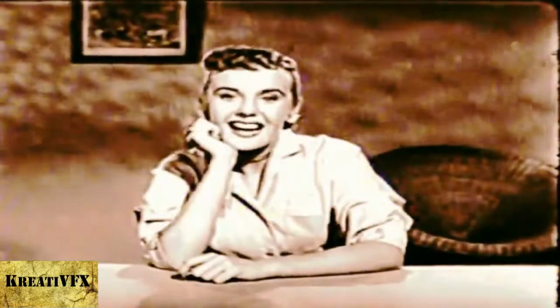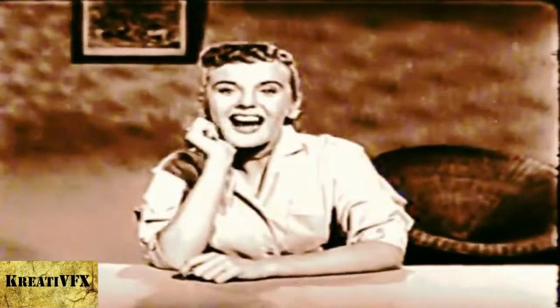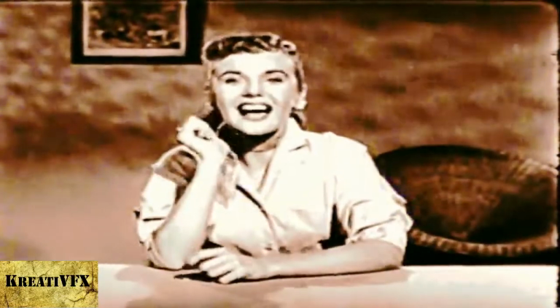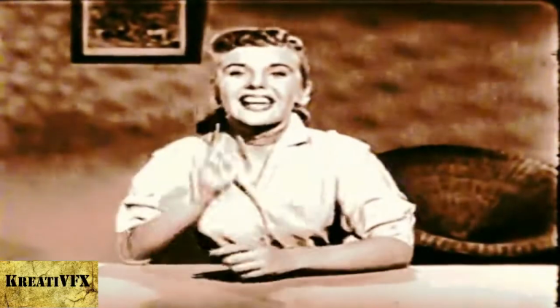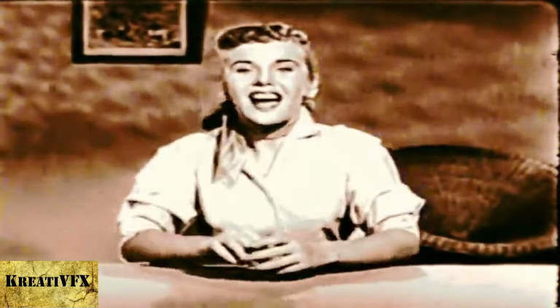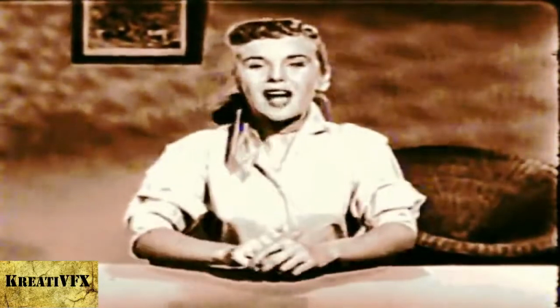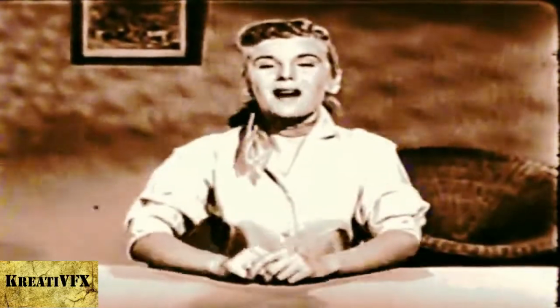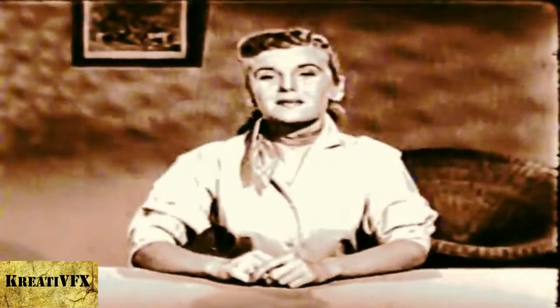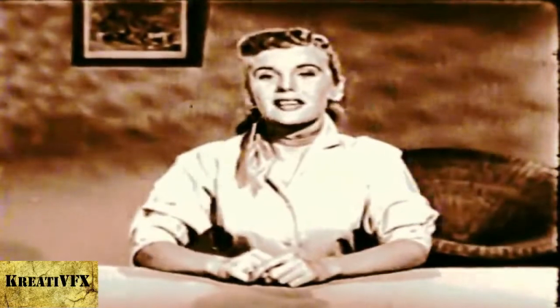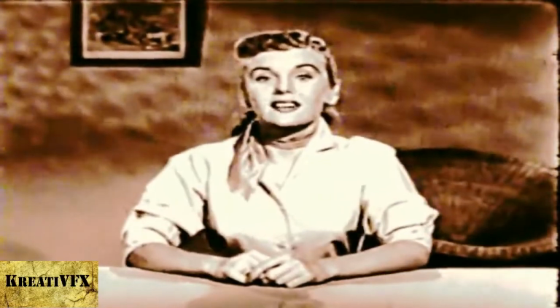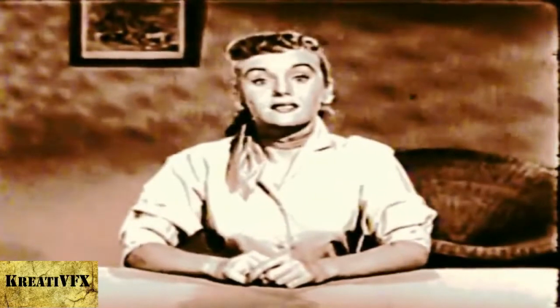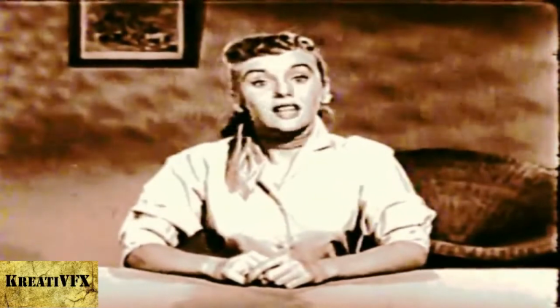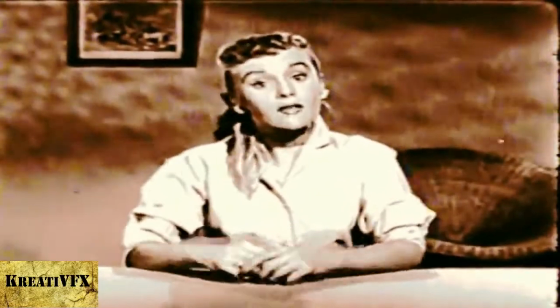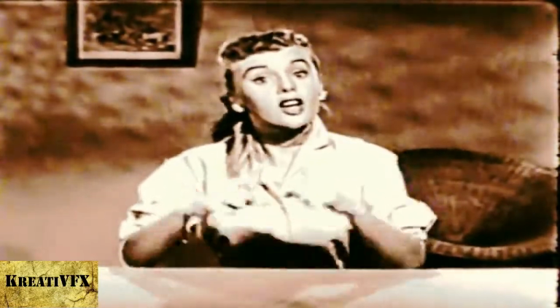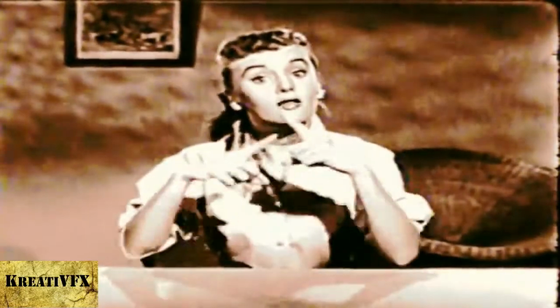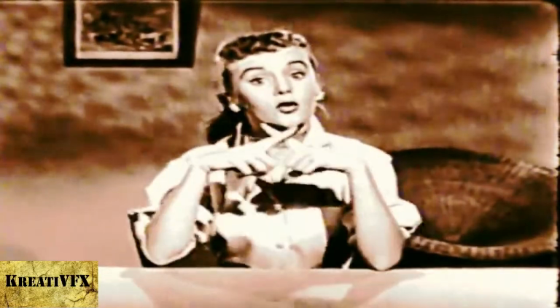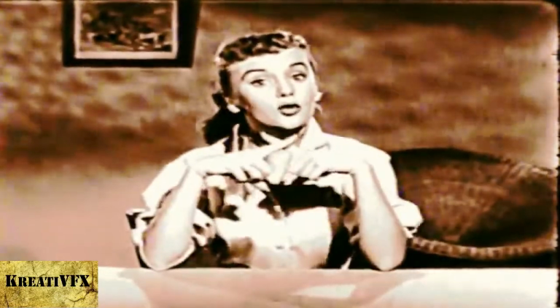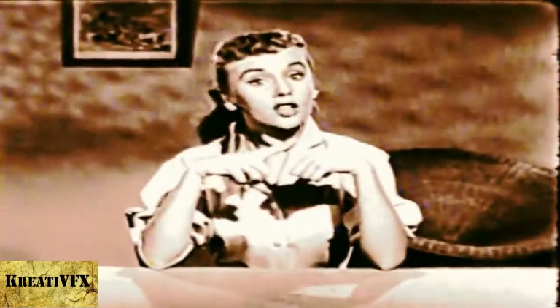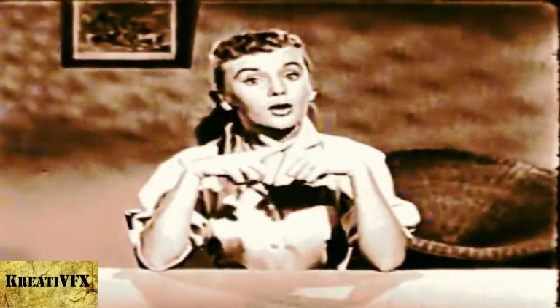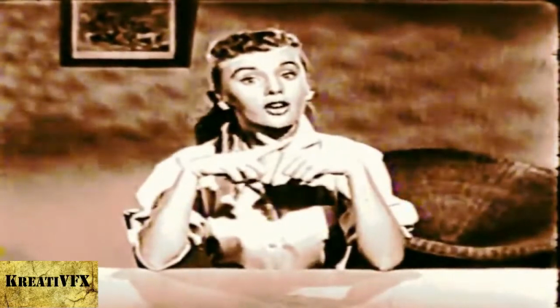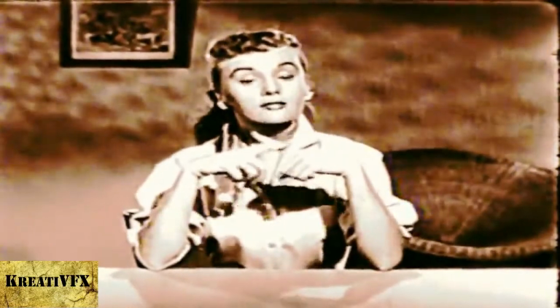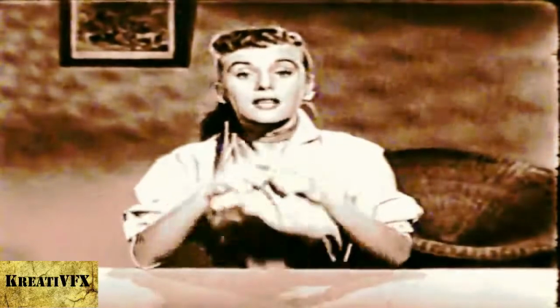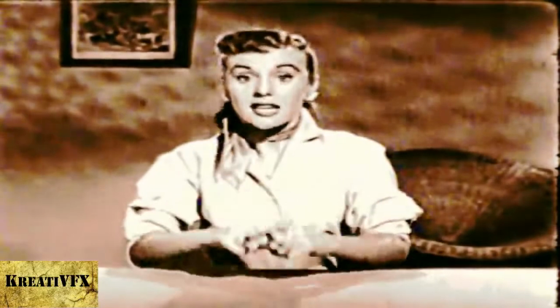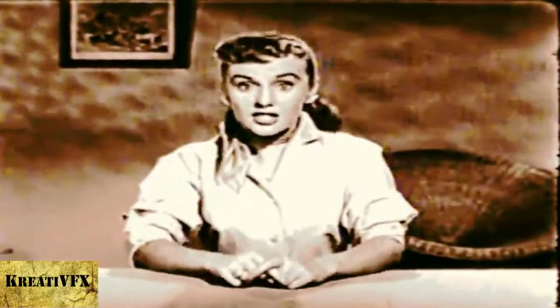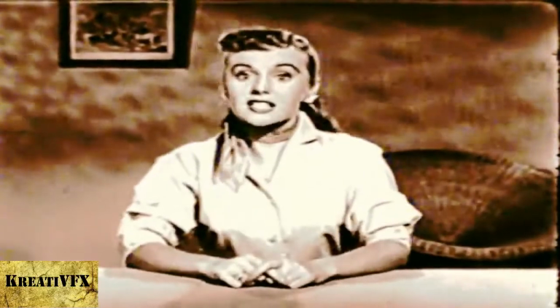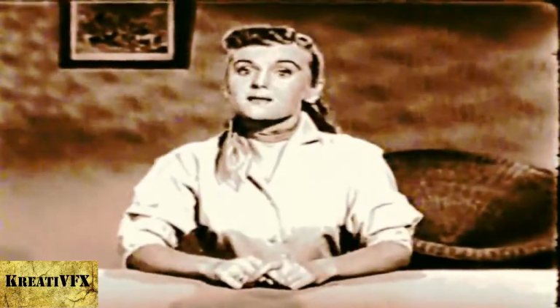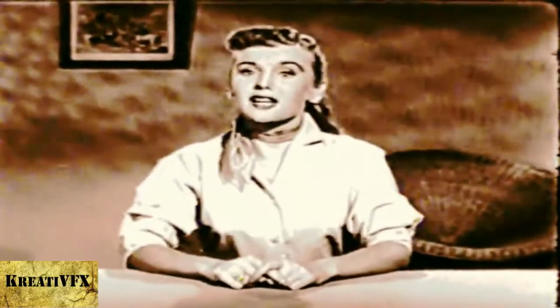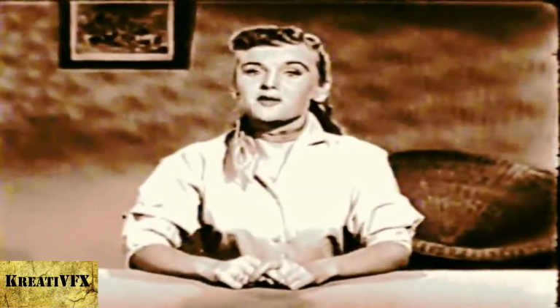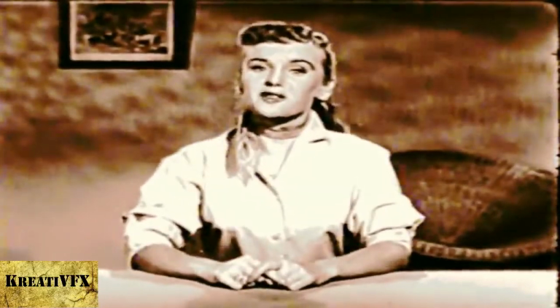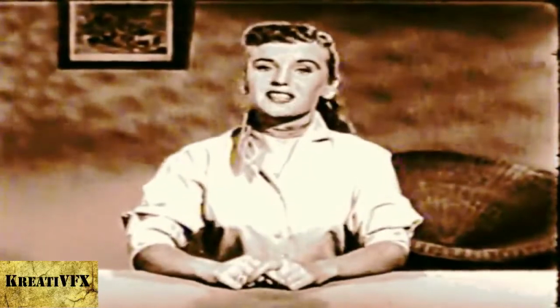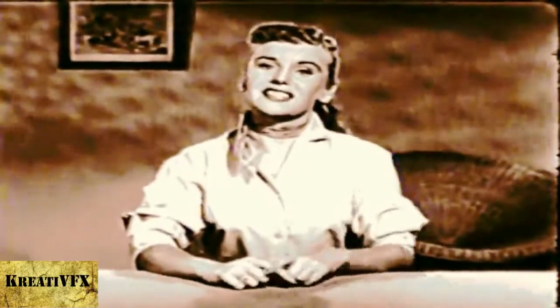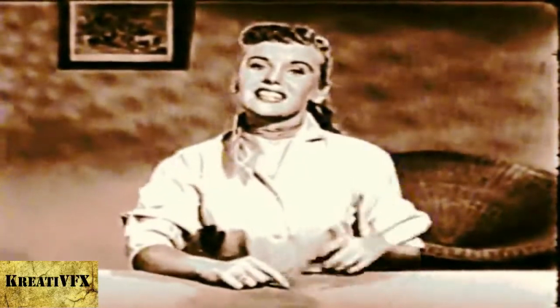Hi, I'm Molly B. Ever hear of a criss-cross burger? It's easy to make and wonderfully good to eat.